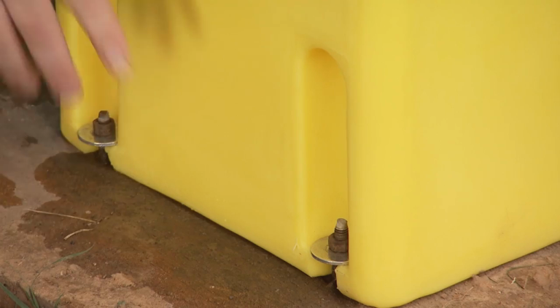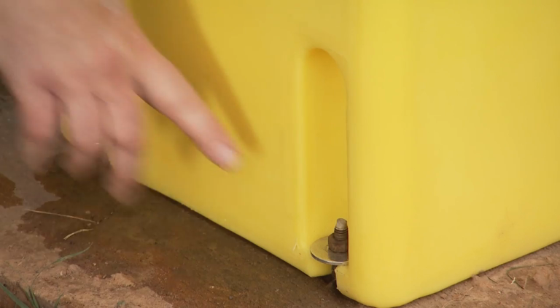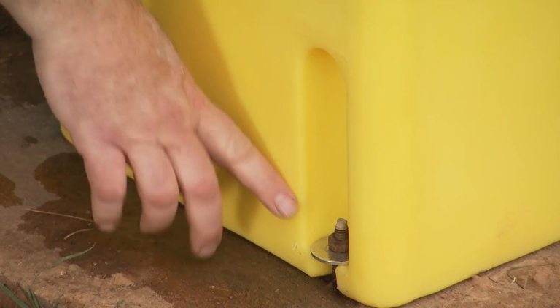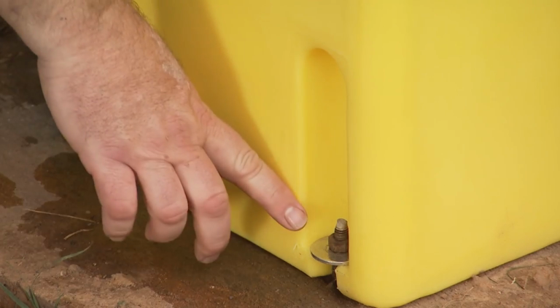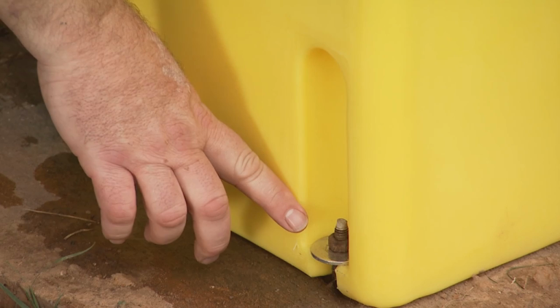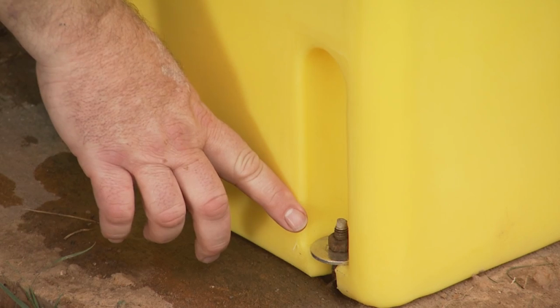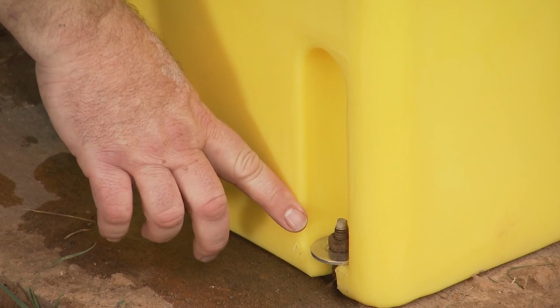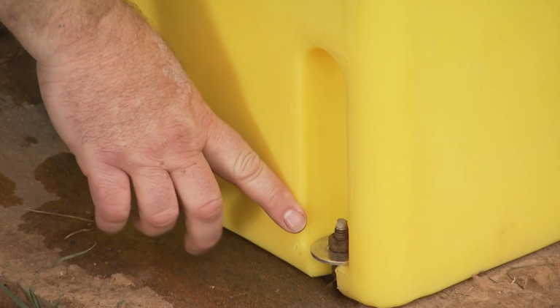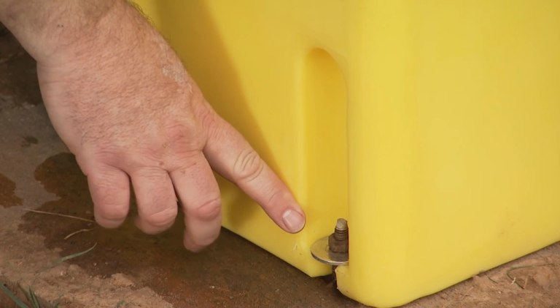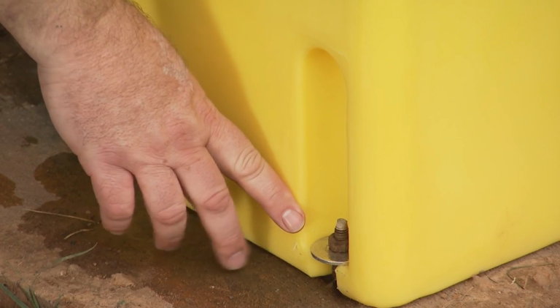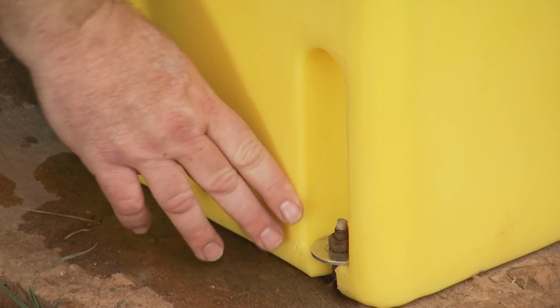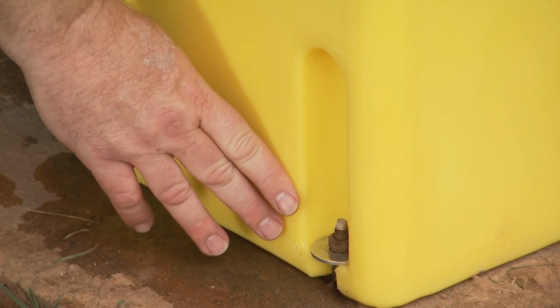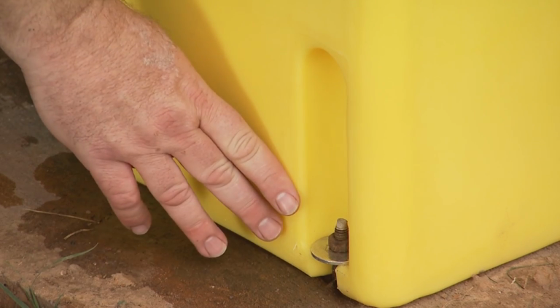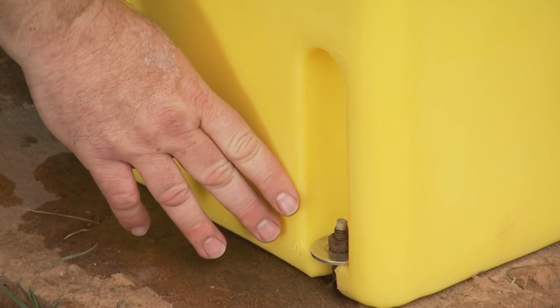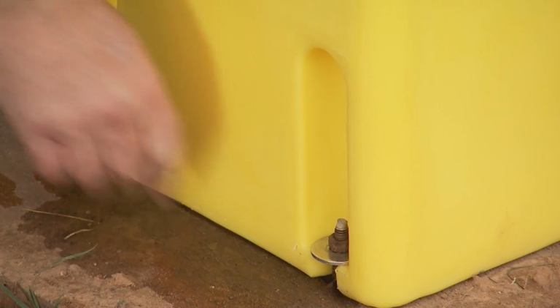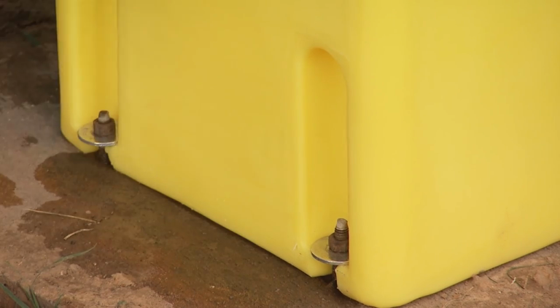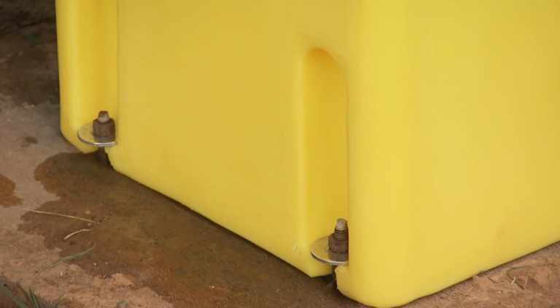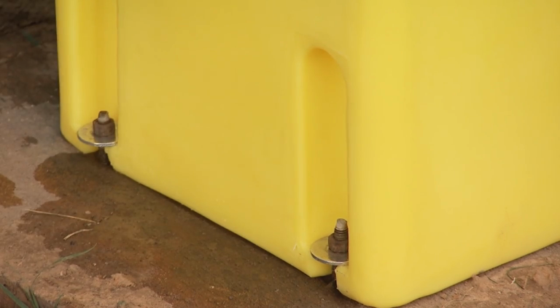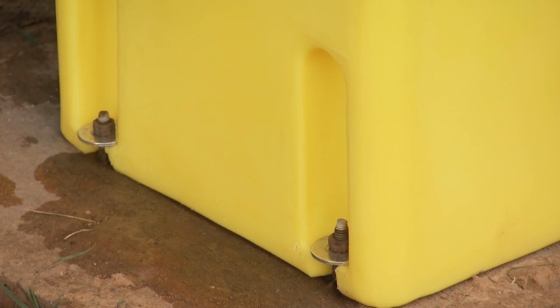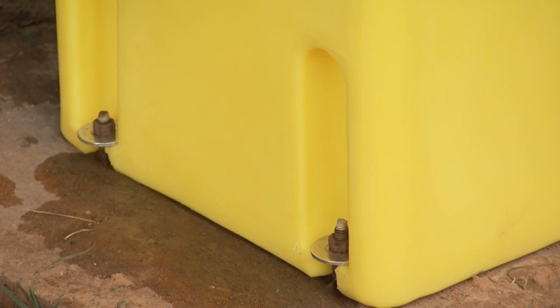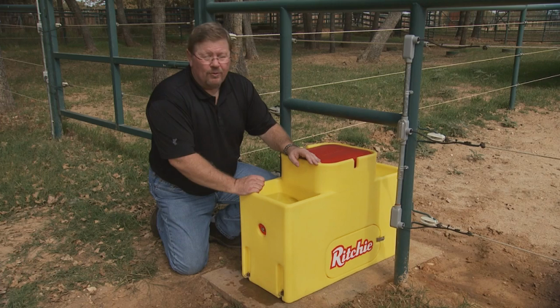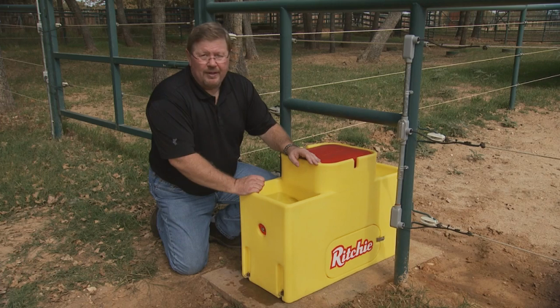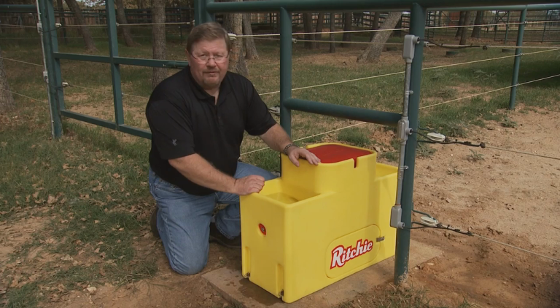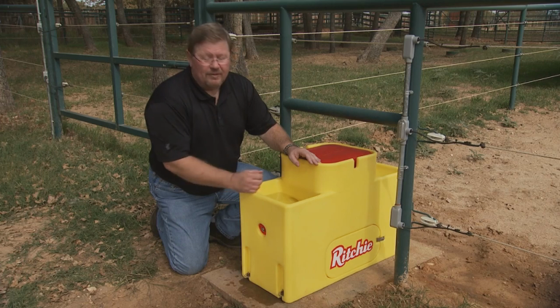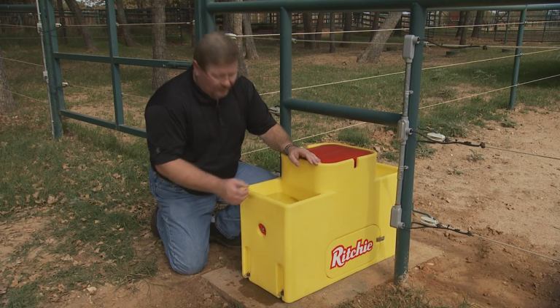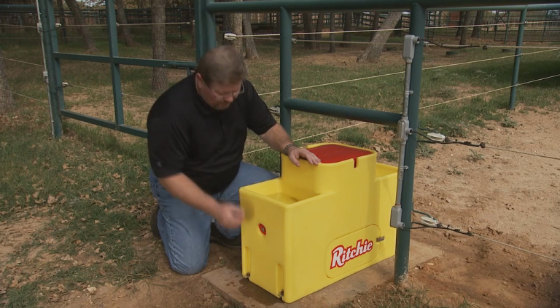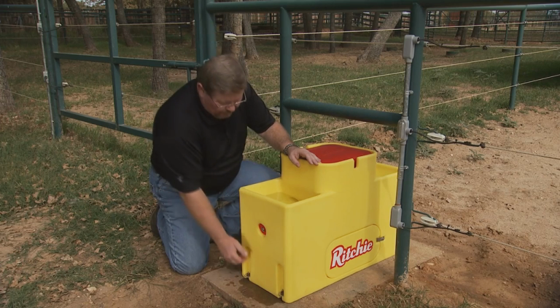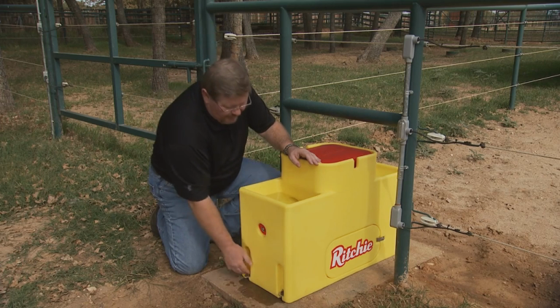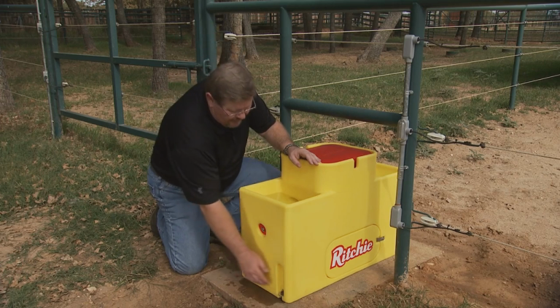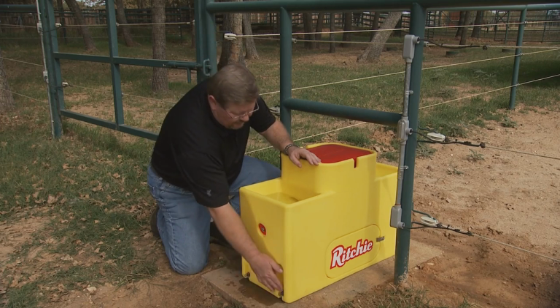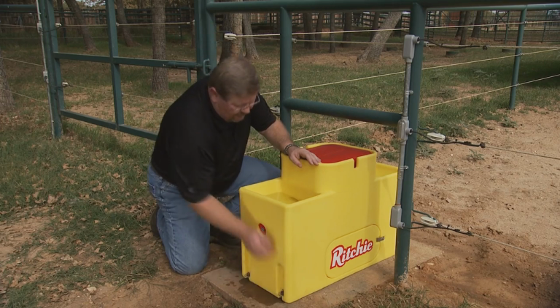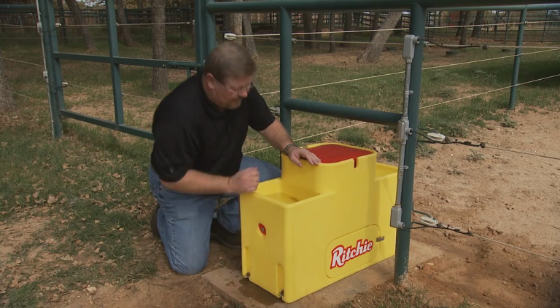Like most of our units, they have built-in pockets for the hold-down, so you can bolt that down into the cement.